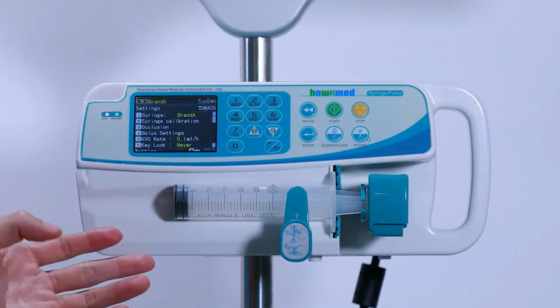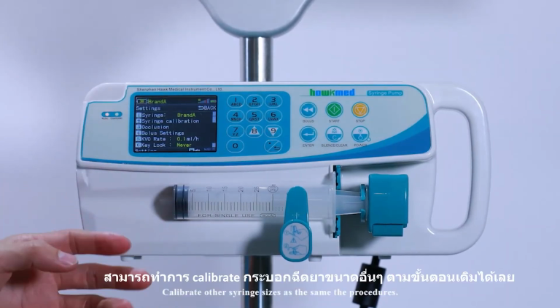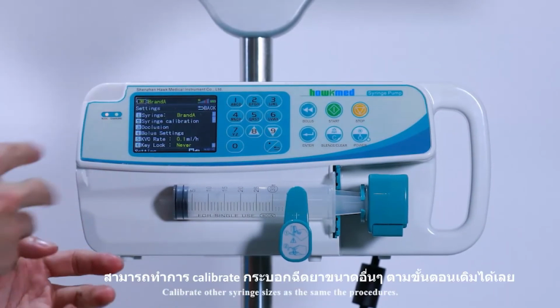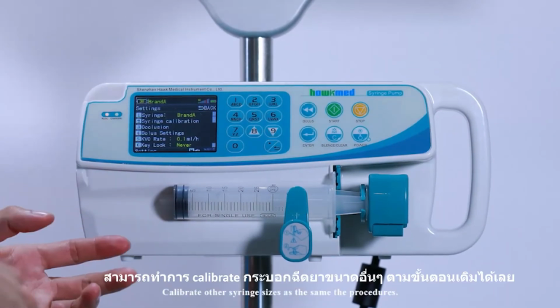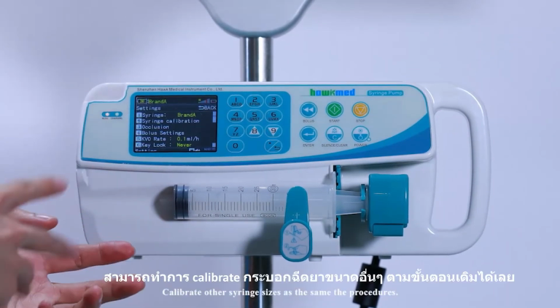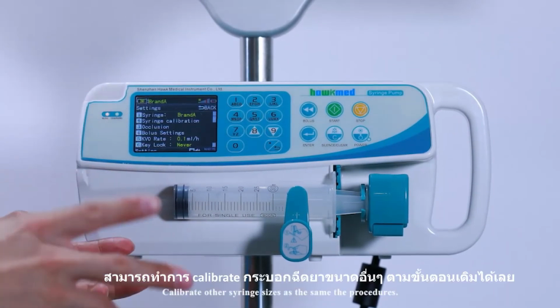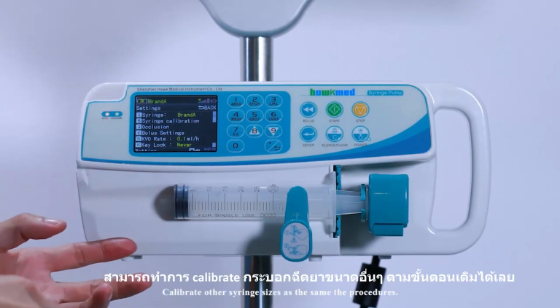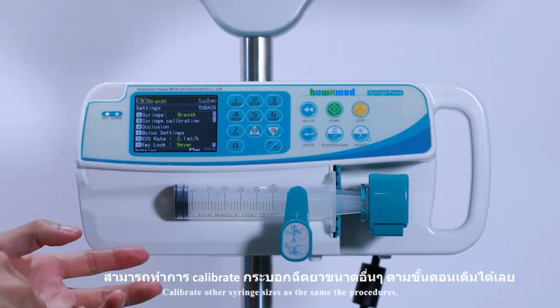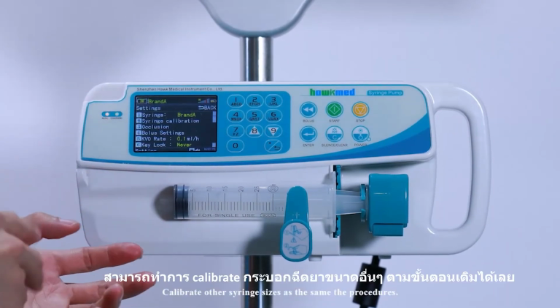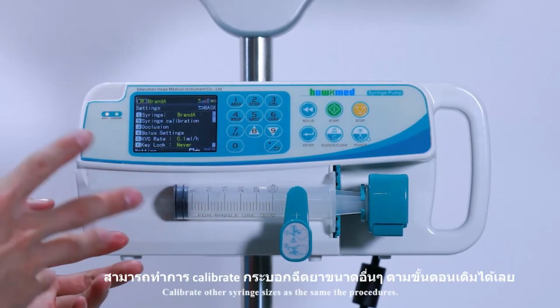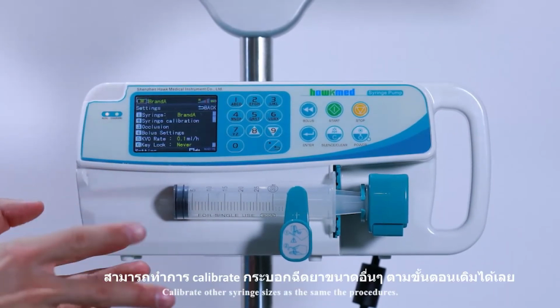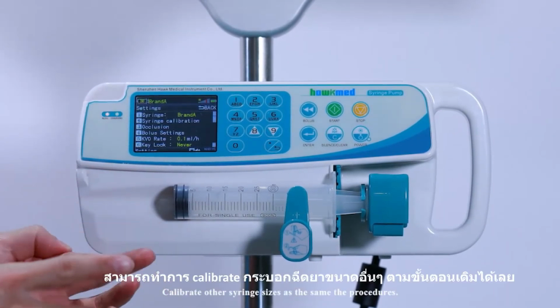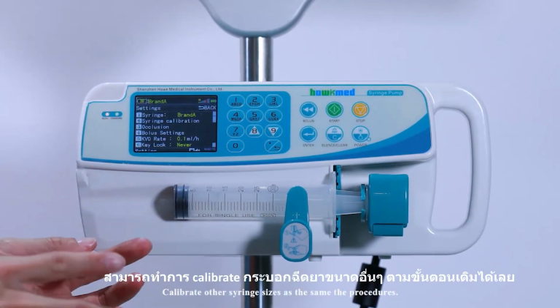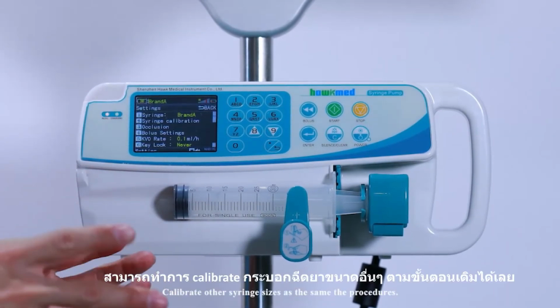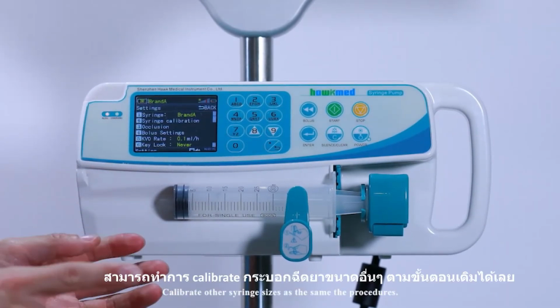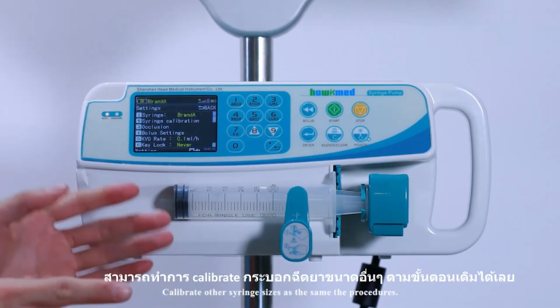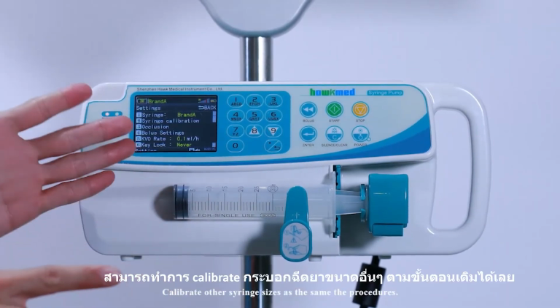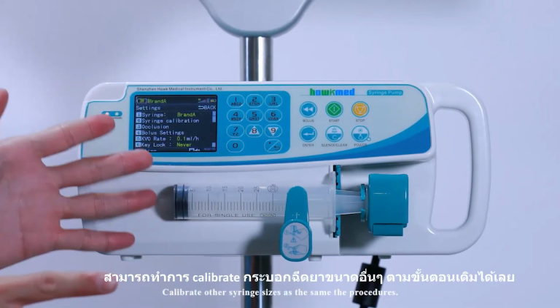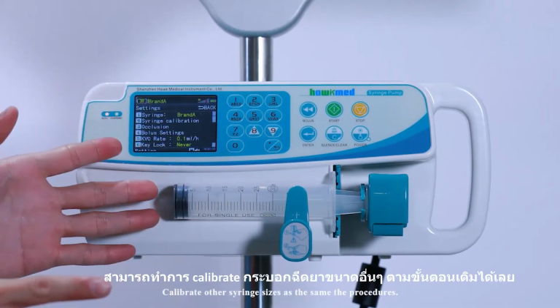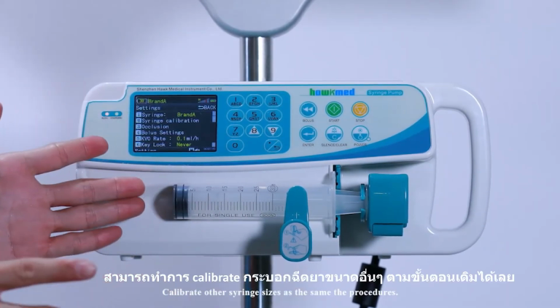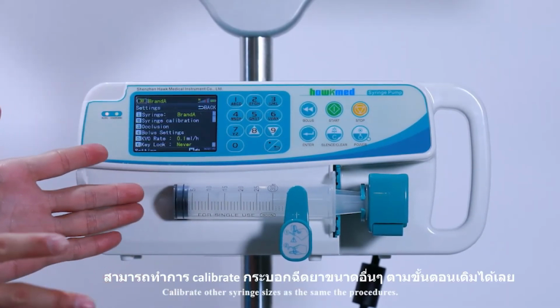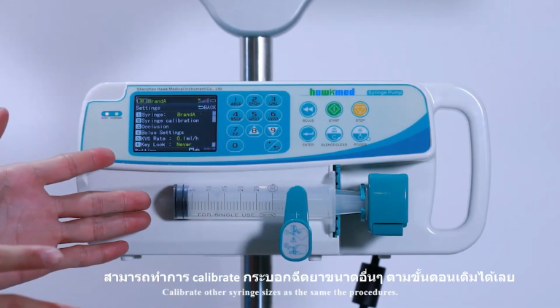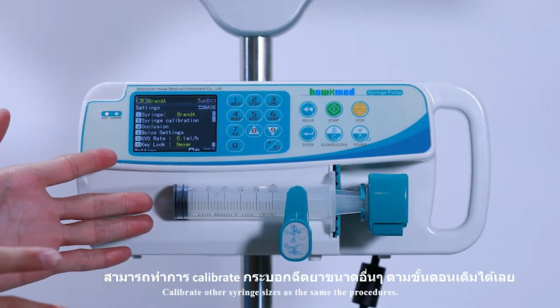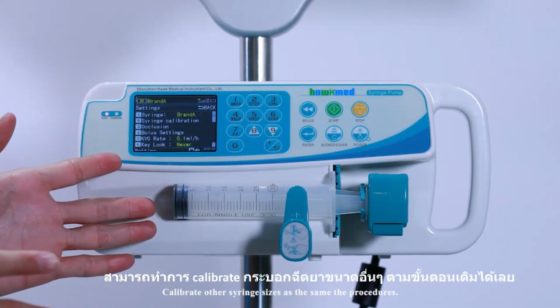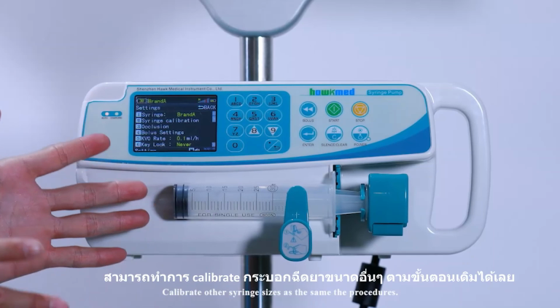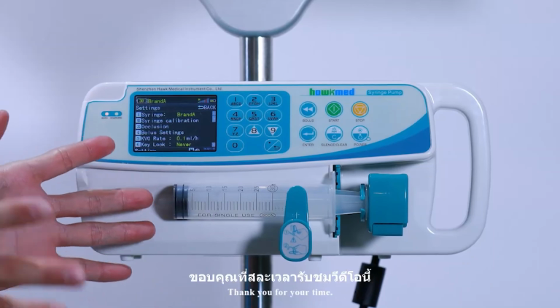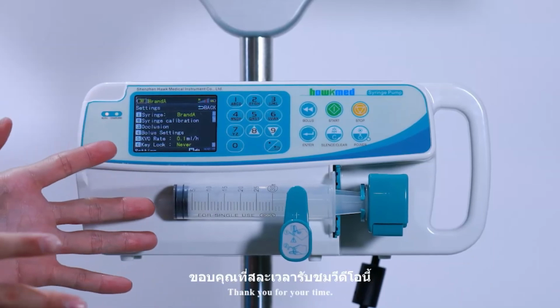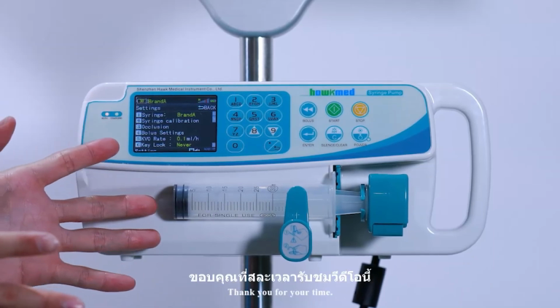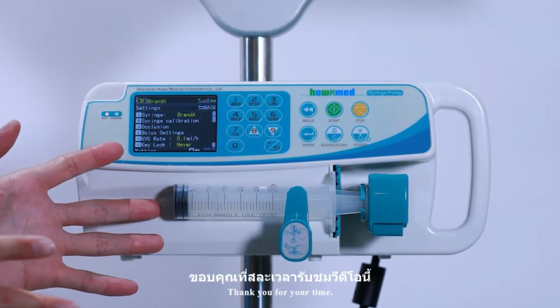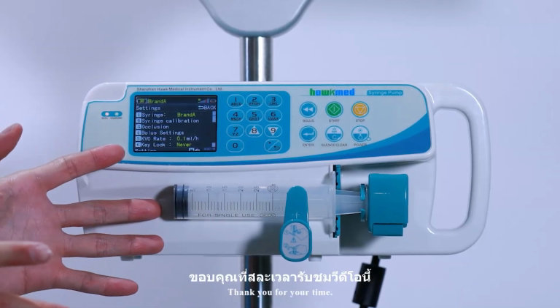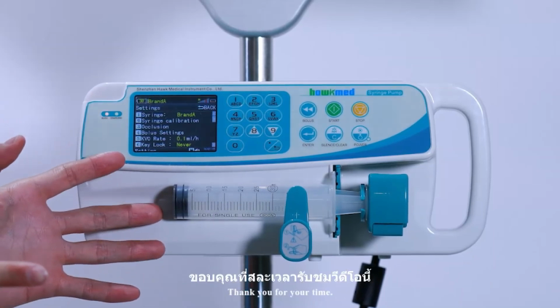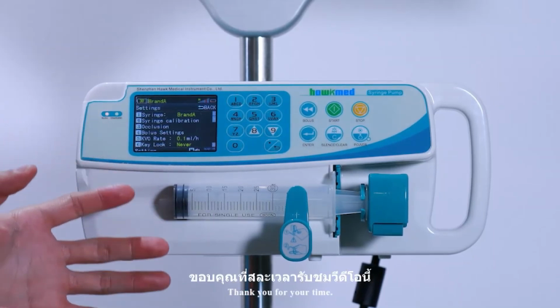Calibrate other syringe sizes following the same procedures. Thank you for your time.